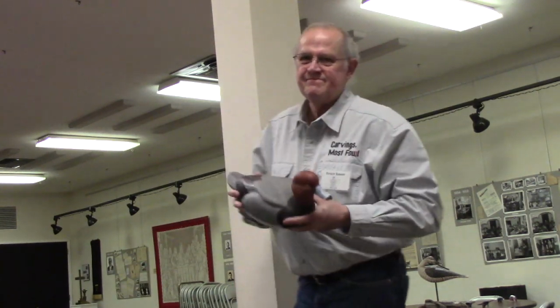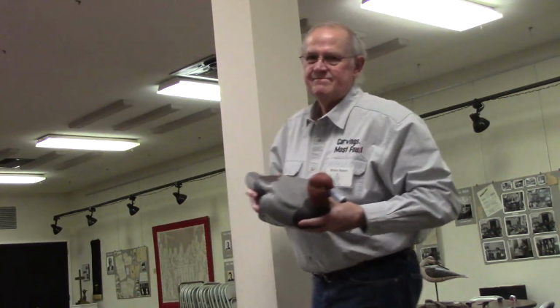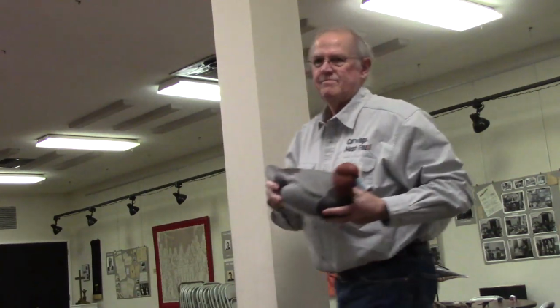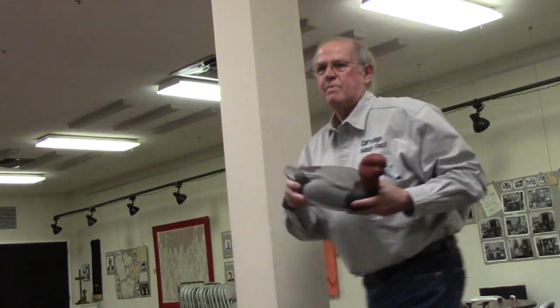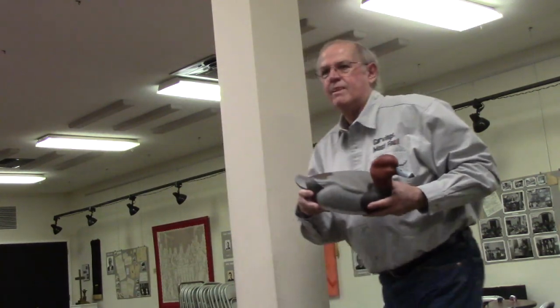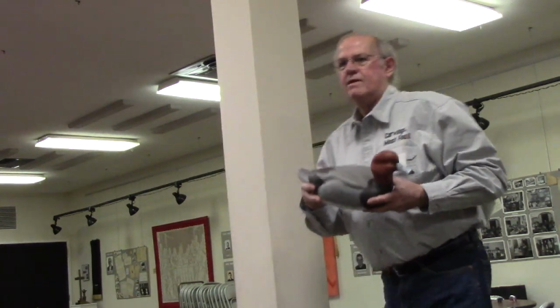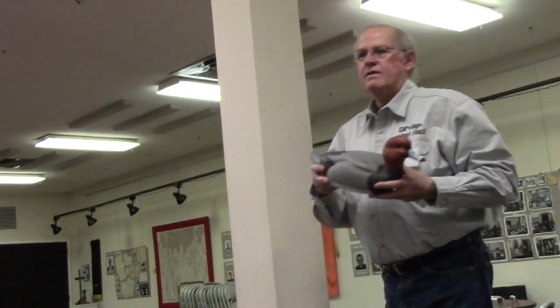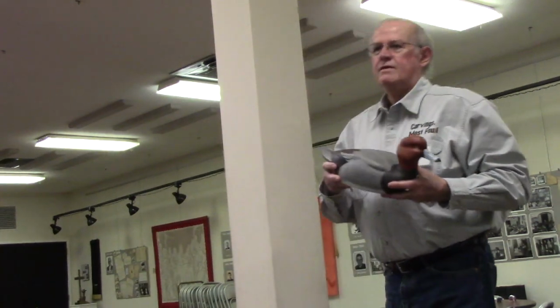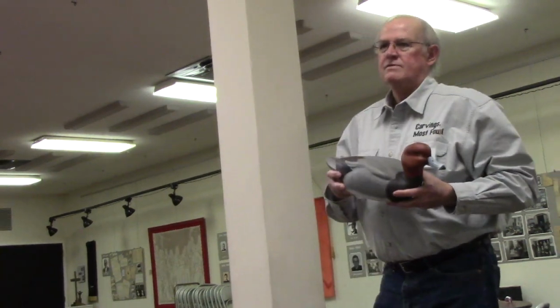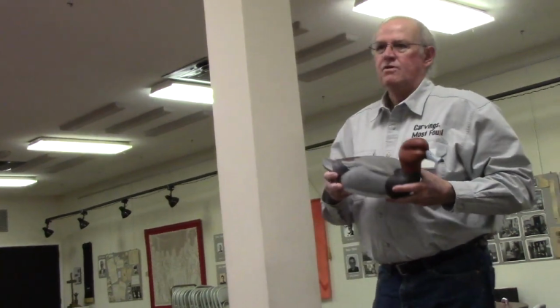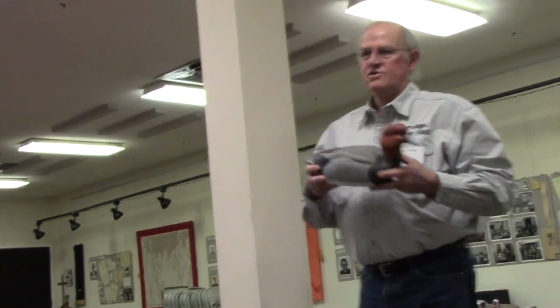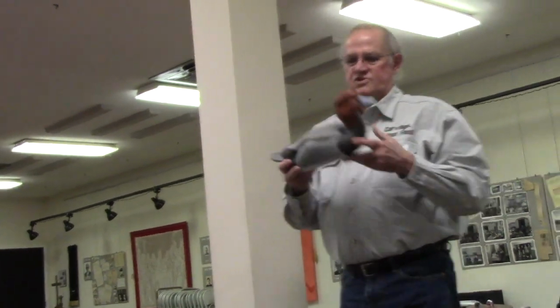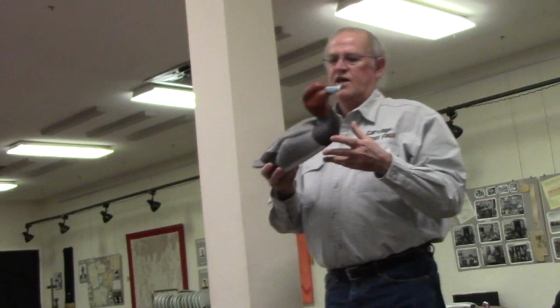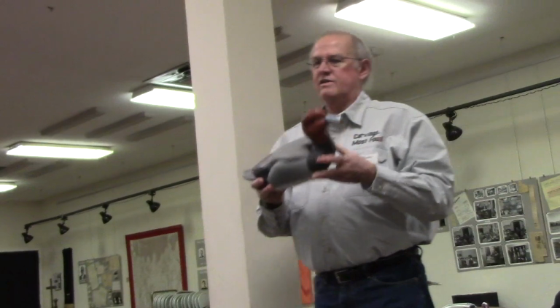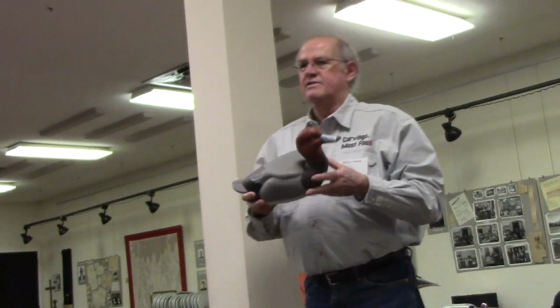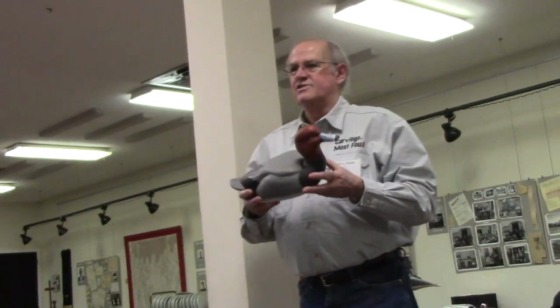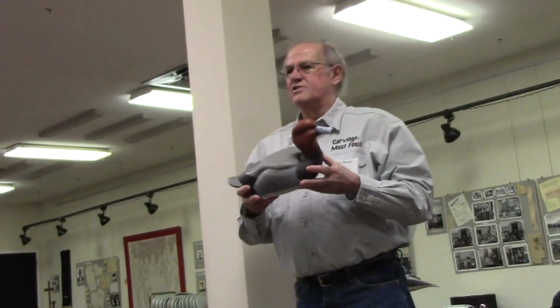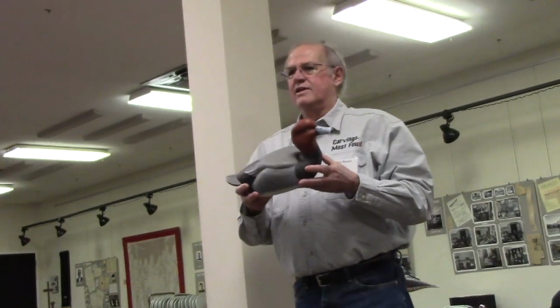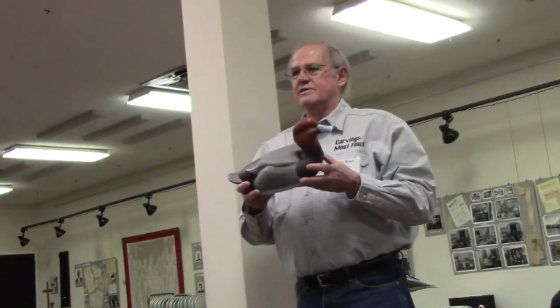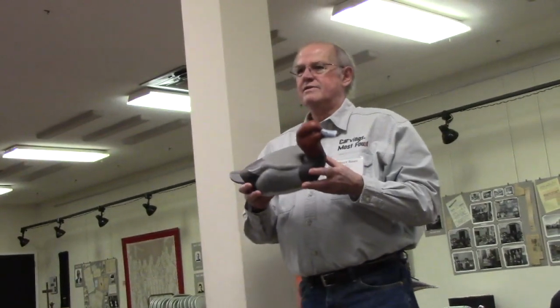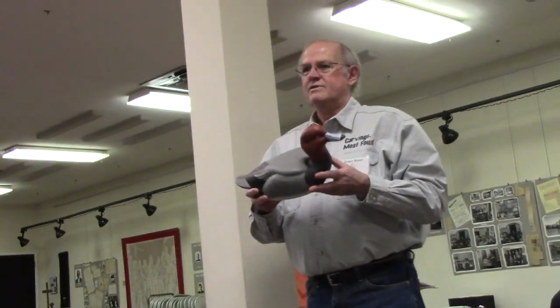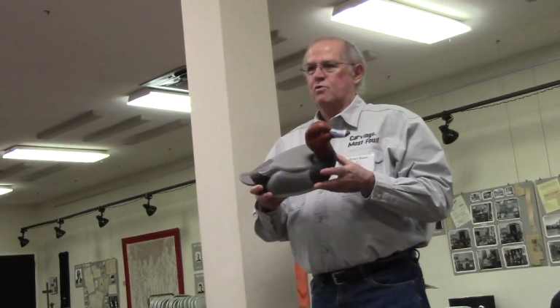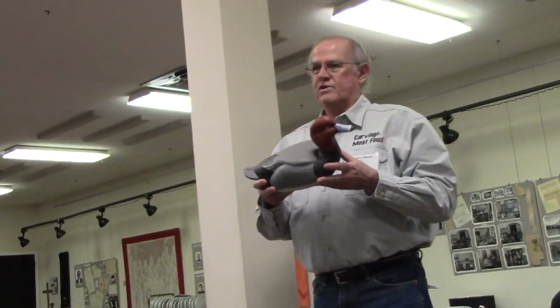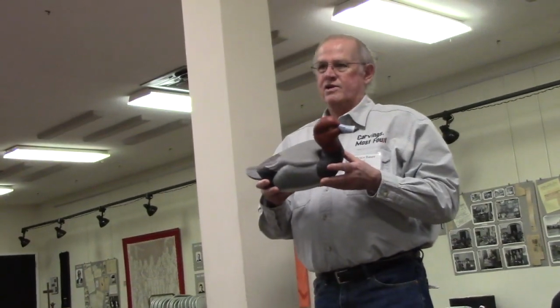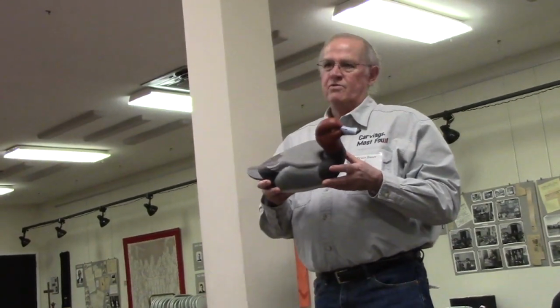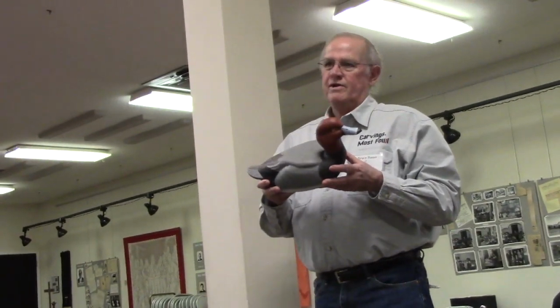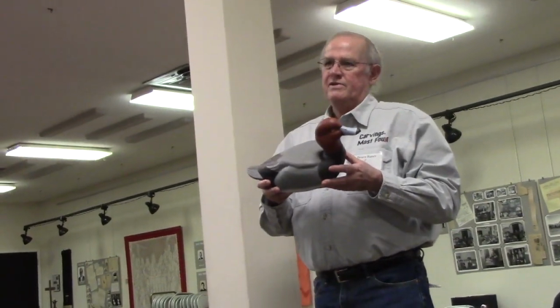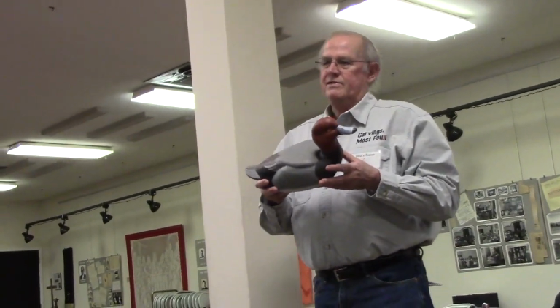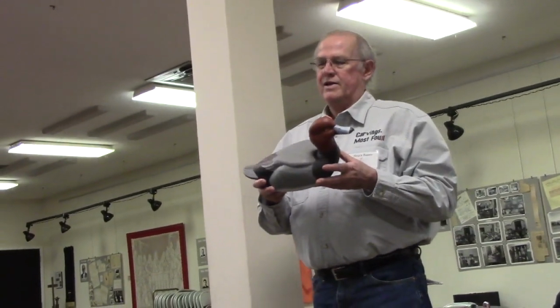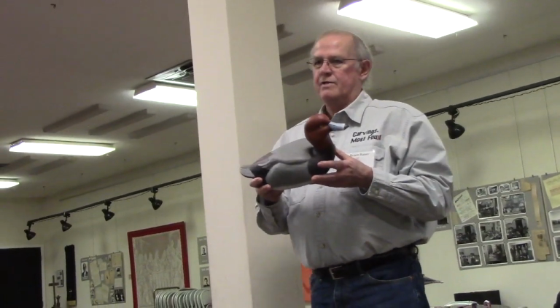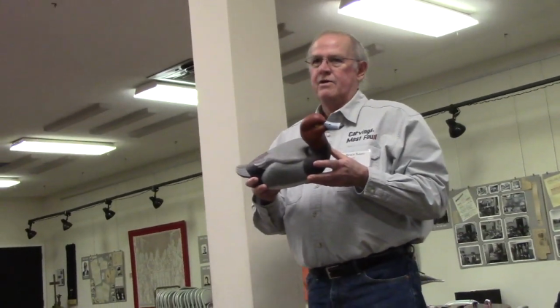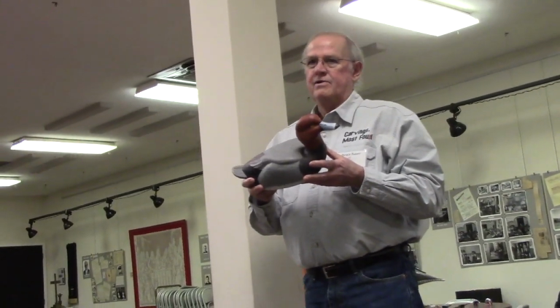Is that hollow or solid? No, this is solid. It's not a working decoy — I didn't make it up that way.